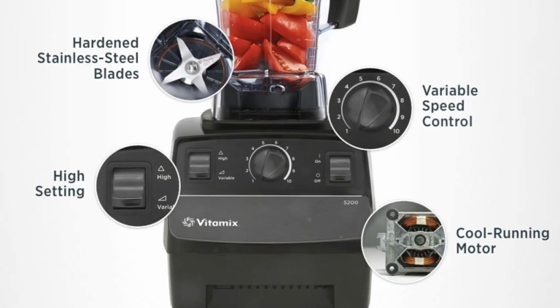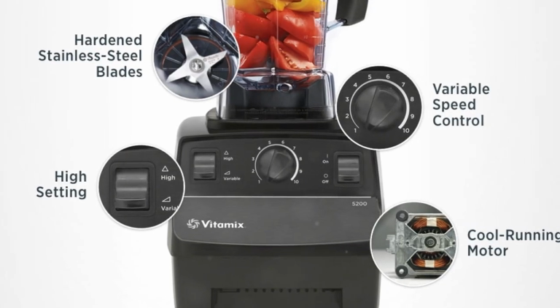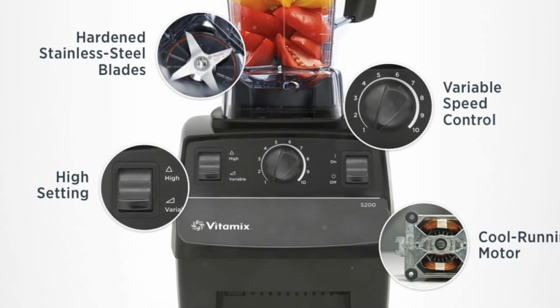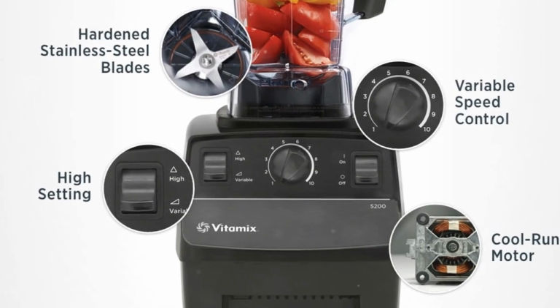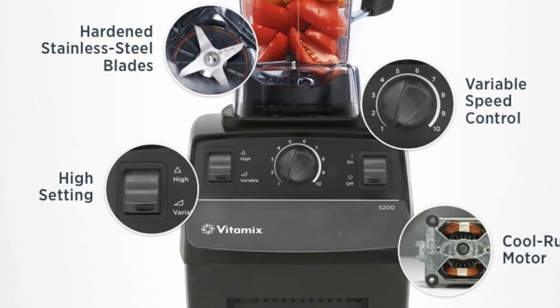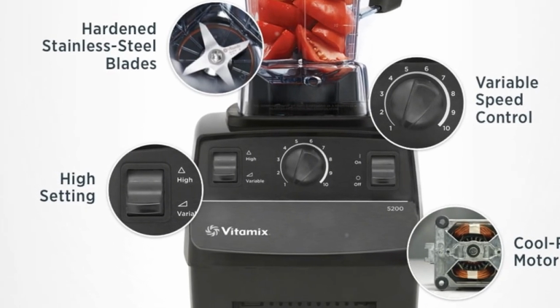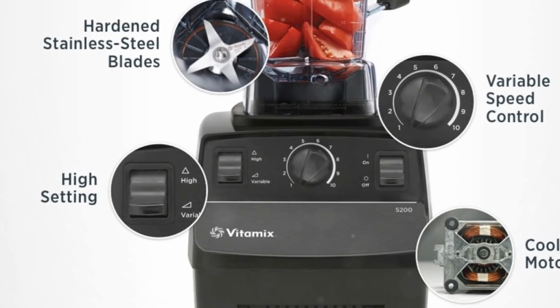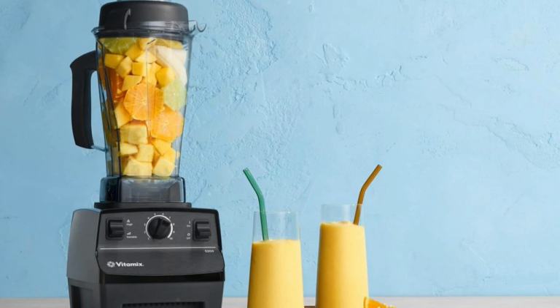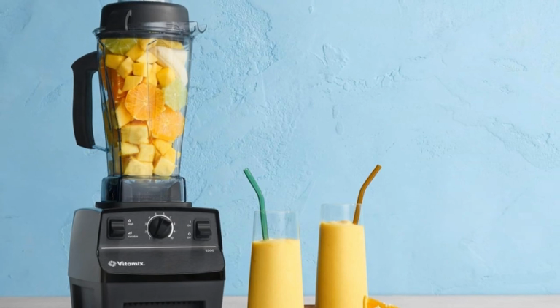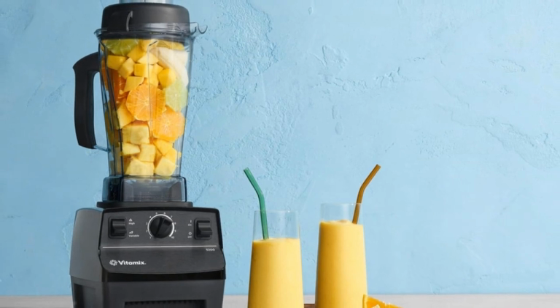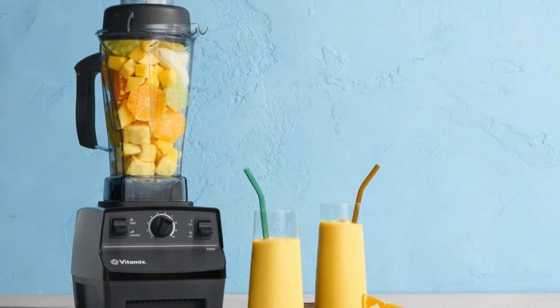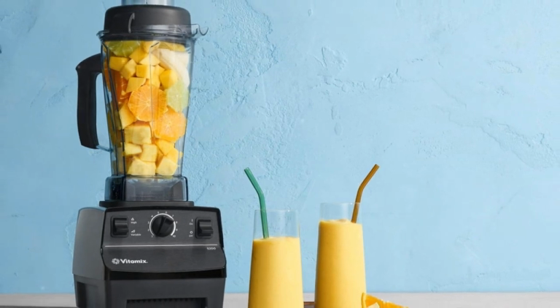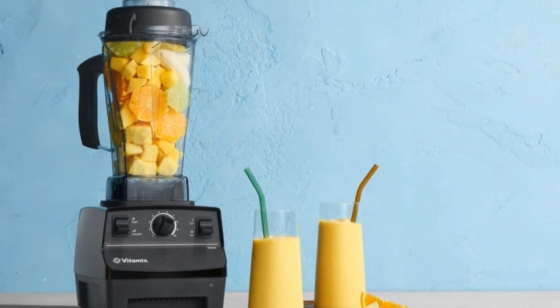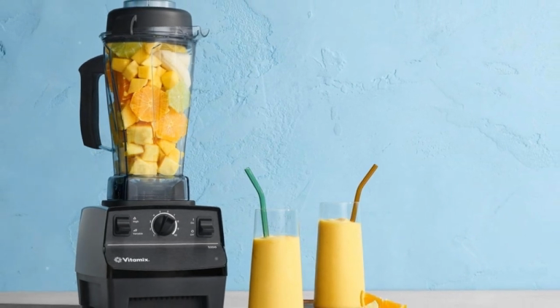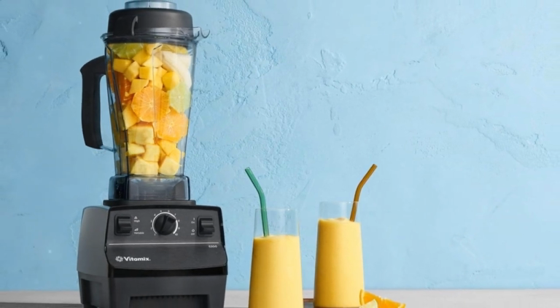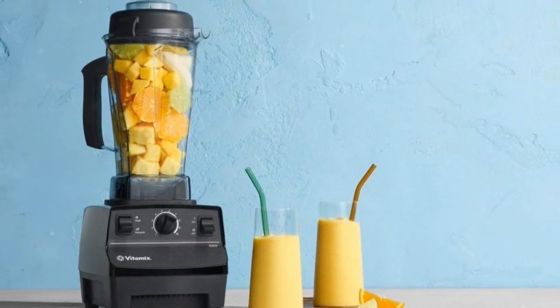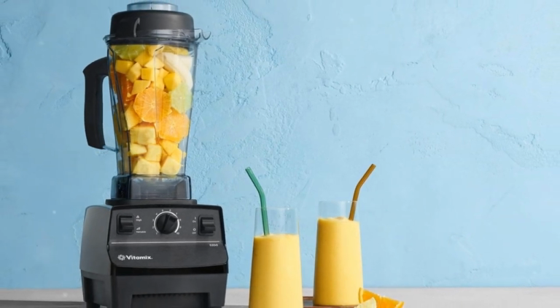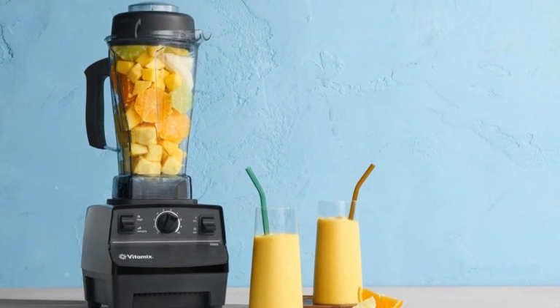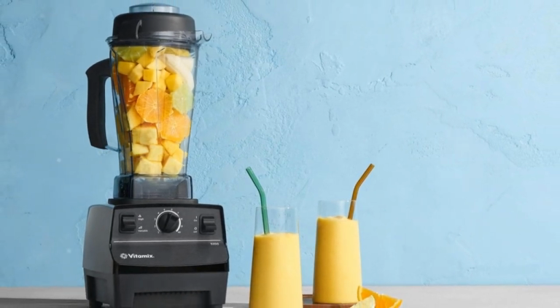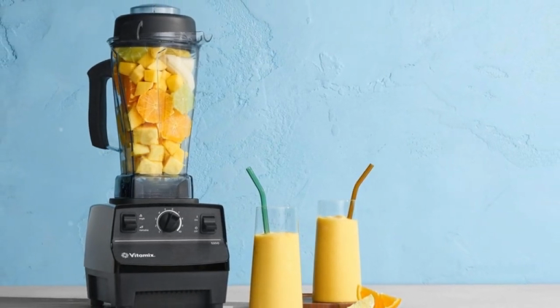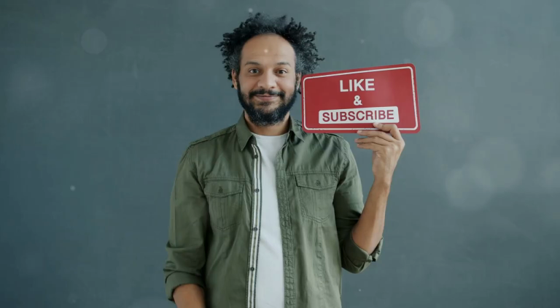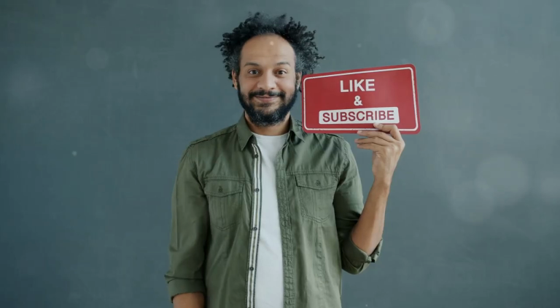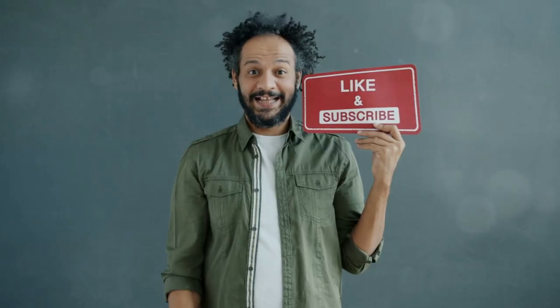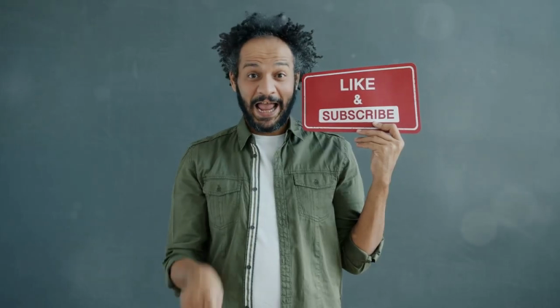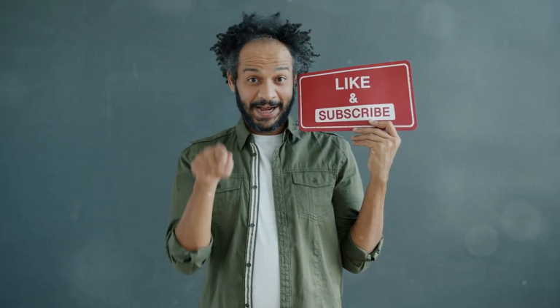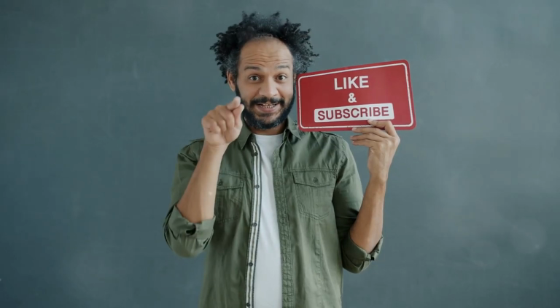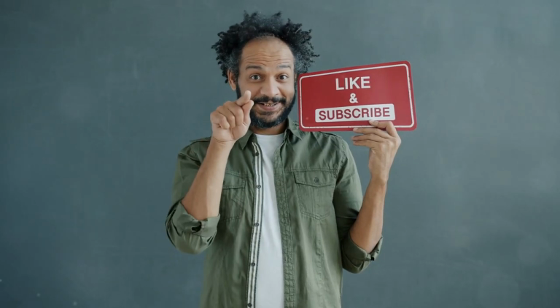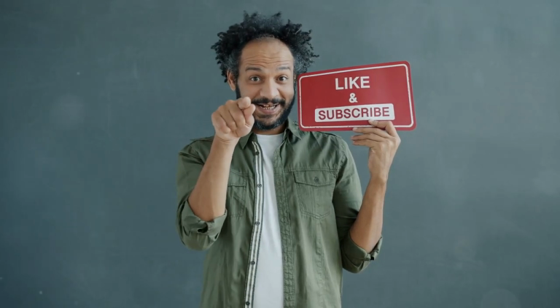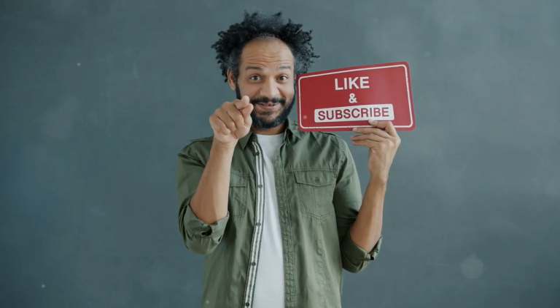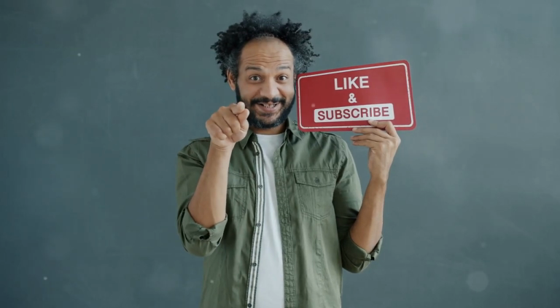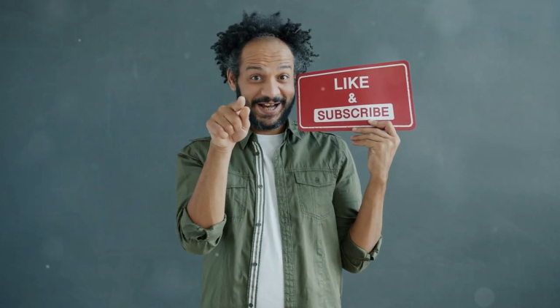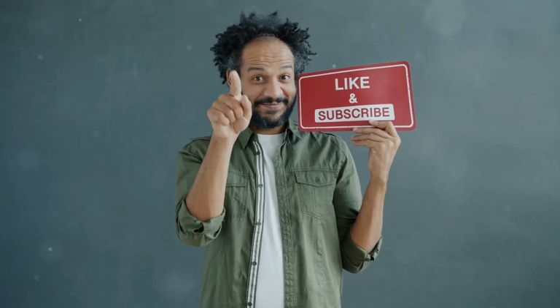Ready to elevate your blending game? Grab your Vitamix 5200 today and blend like a pro. Don't forget to like and subscribe for more kitchen tips.